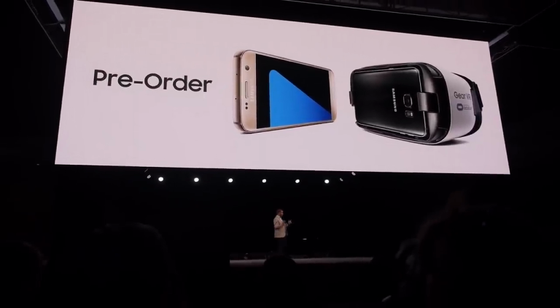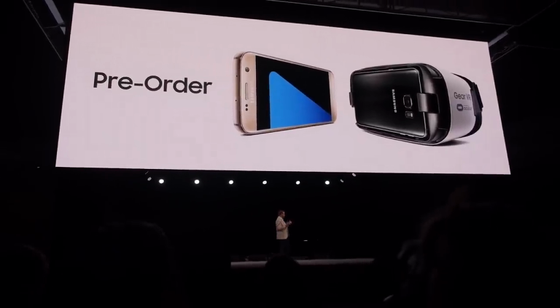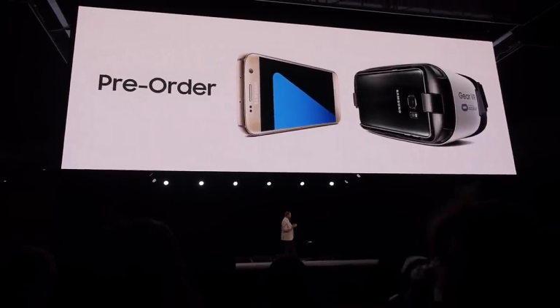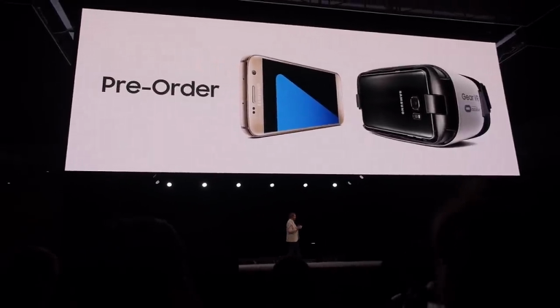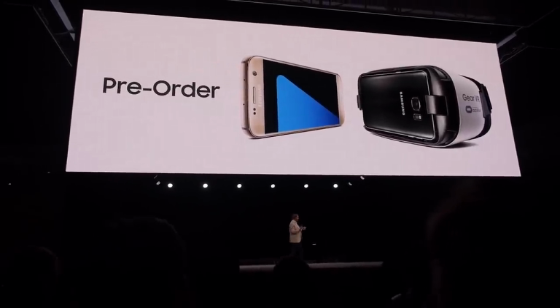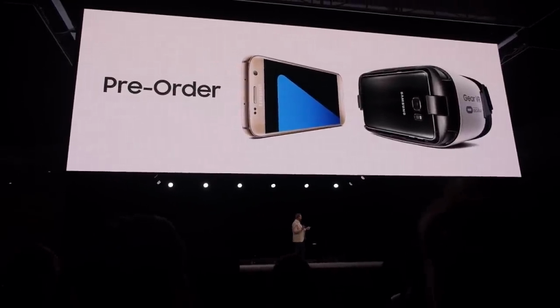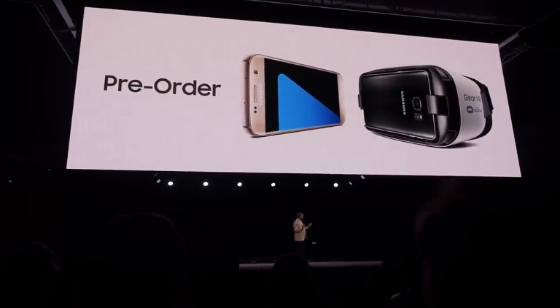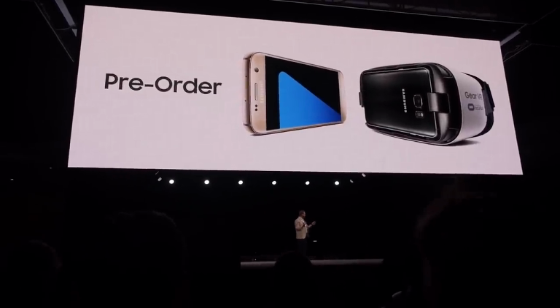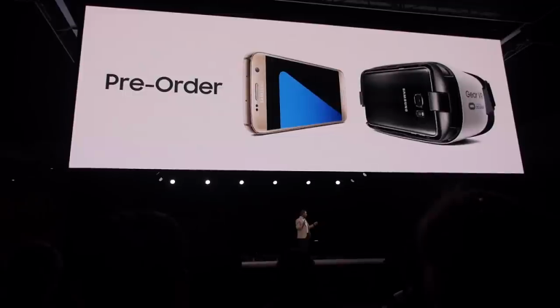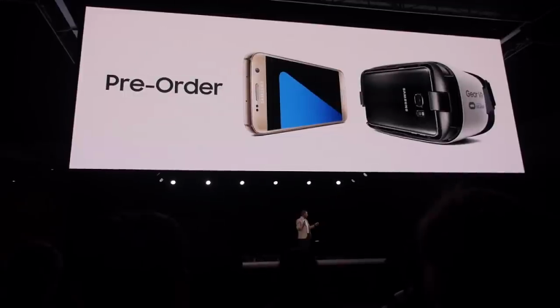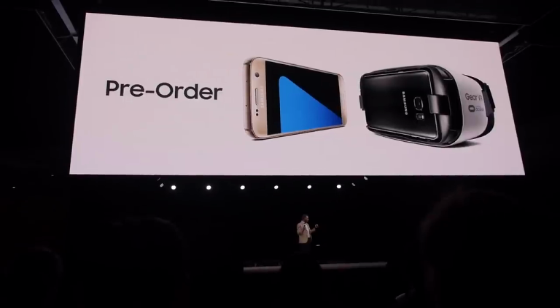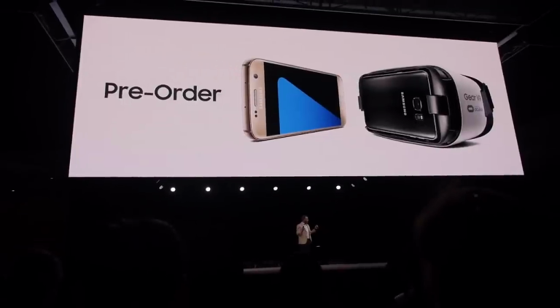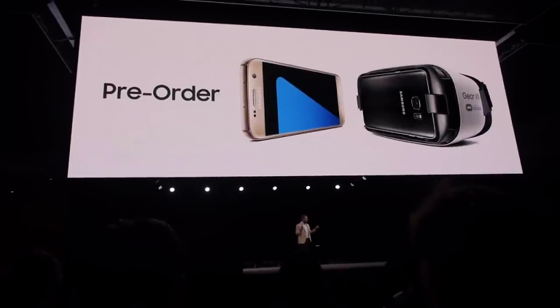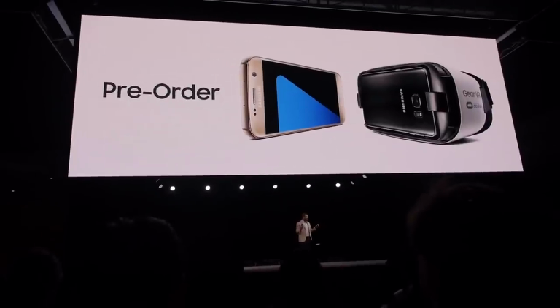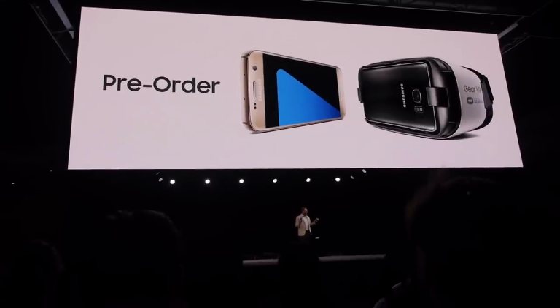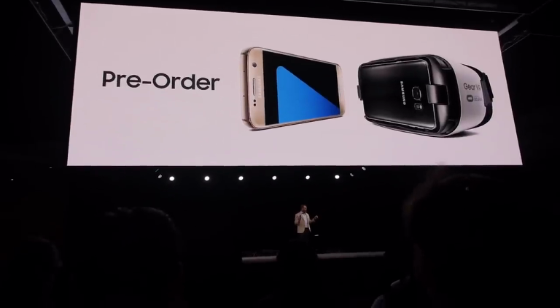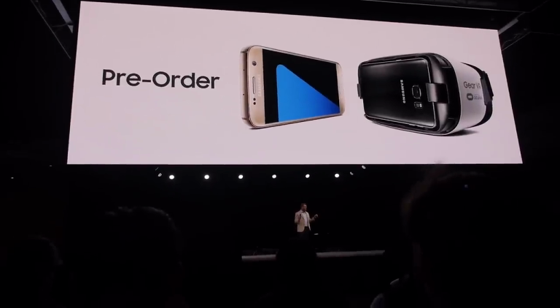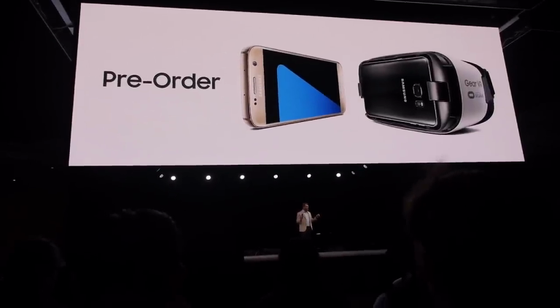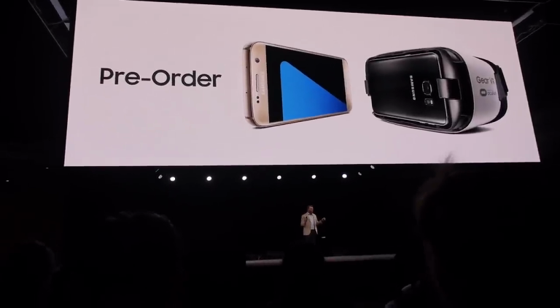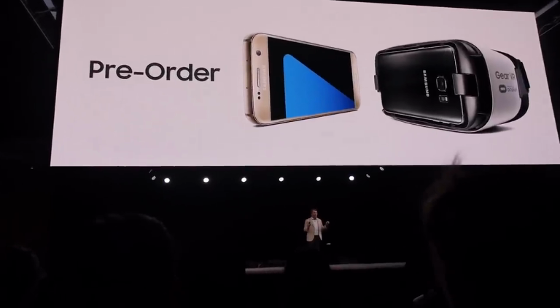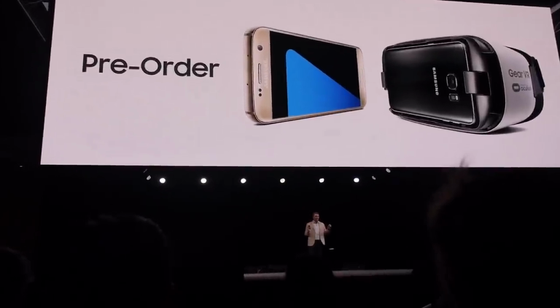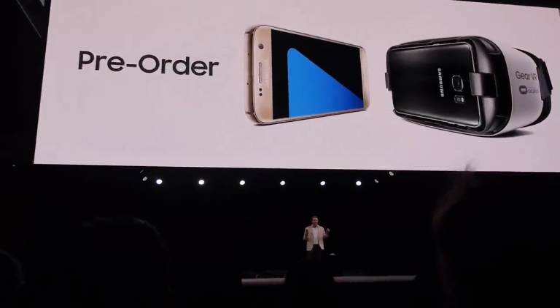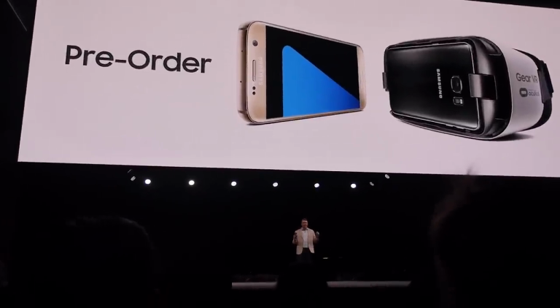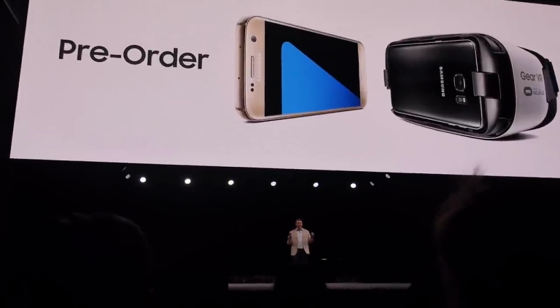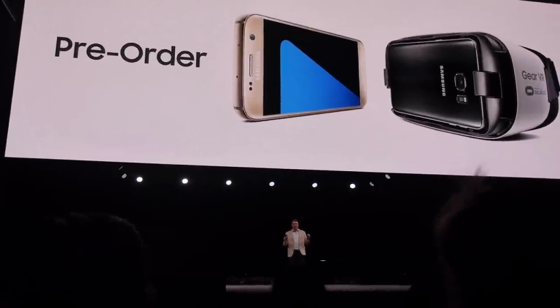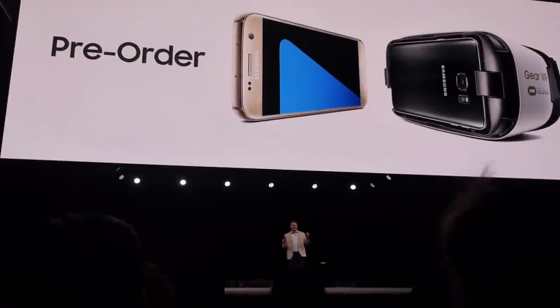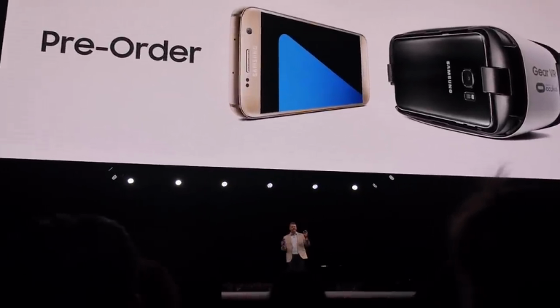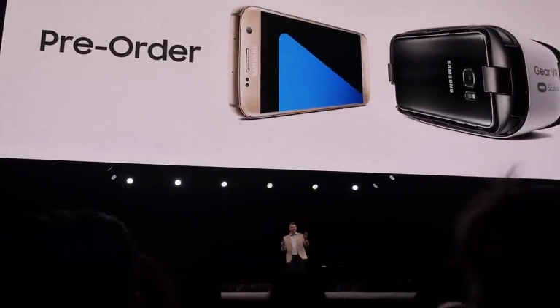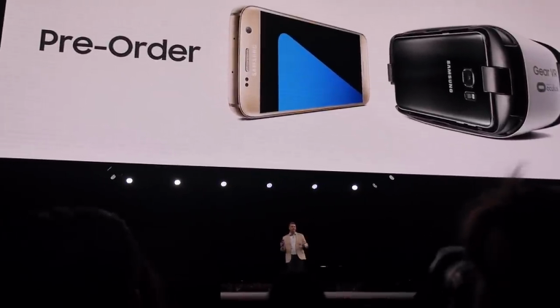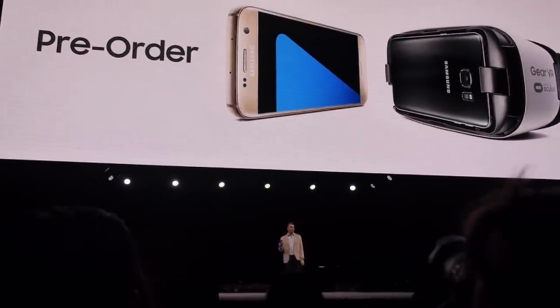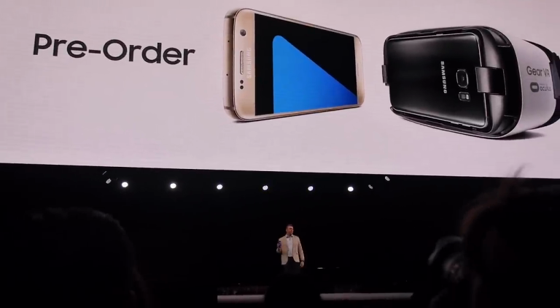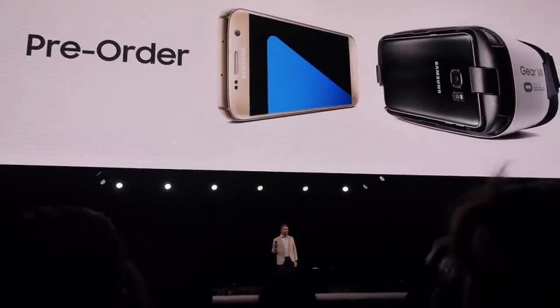And if you're in the US, Europe, or other select countries, you'll get a Gear VR as a gift when you pre-order.